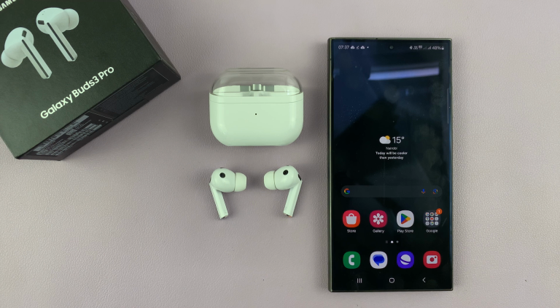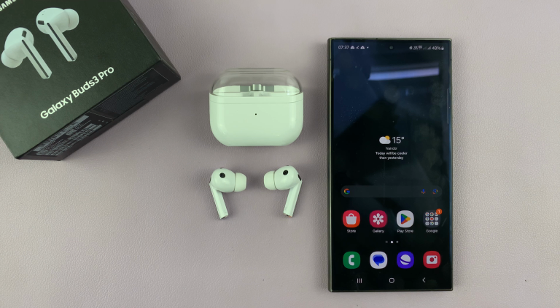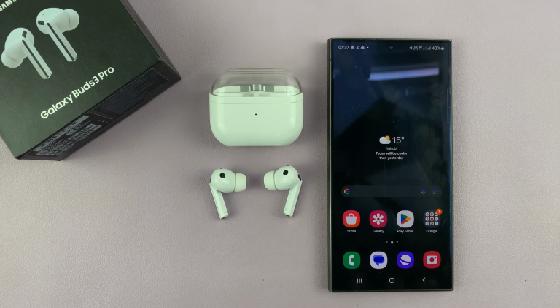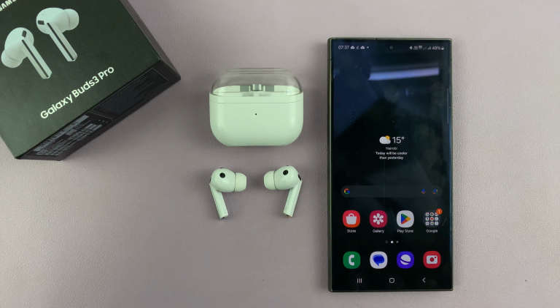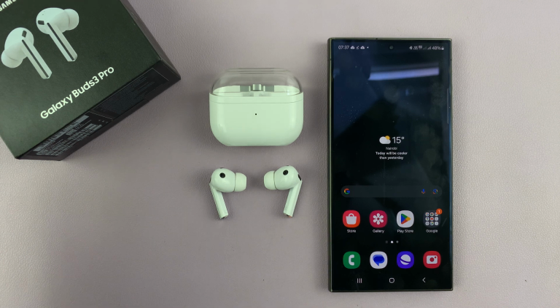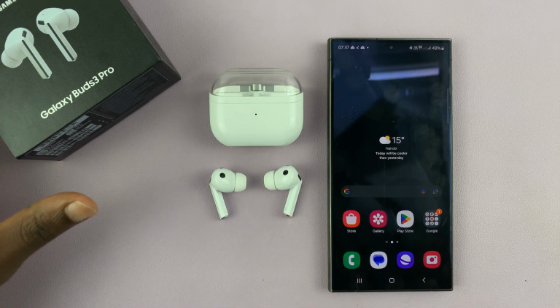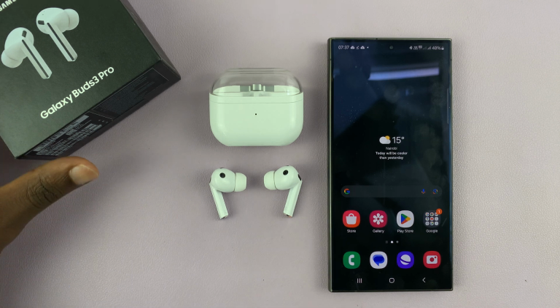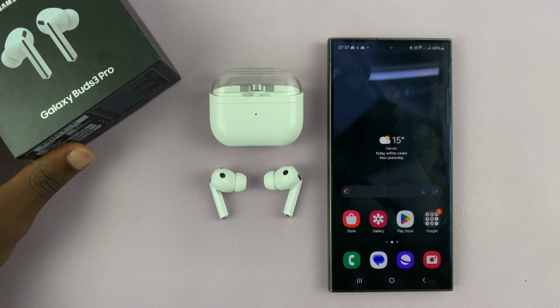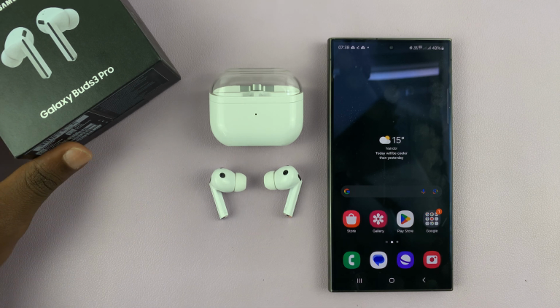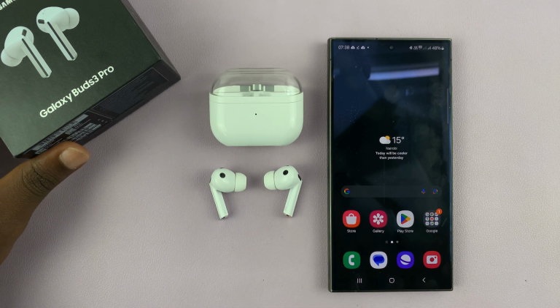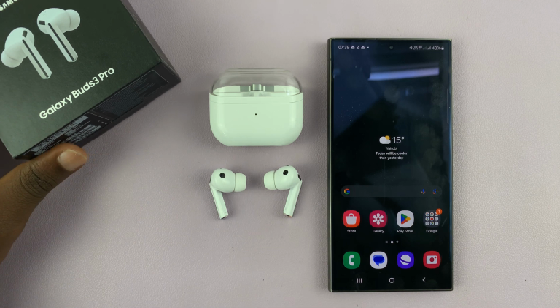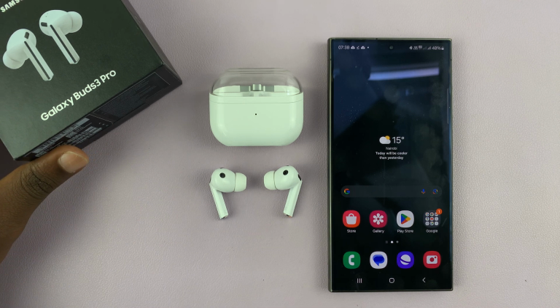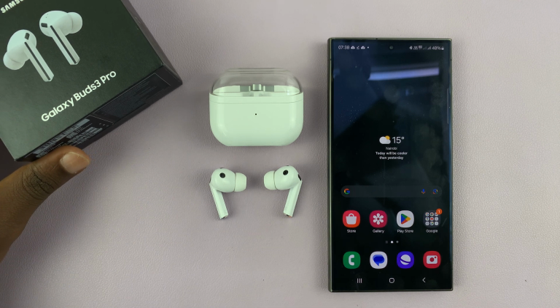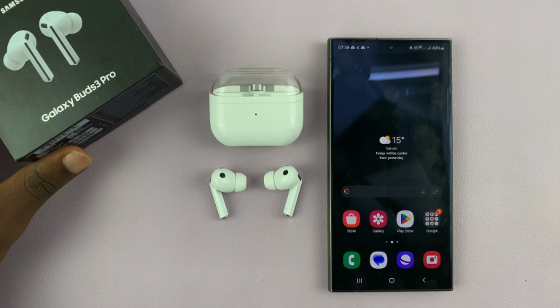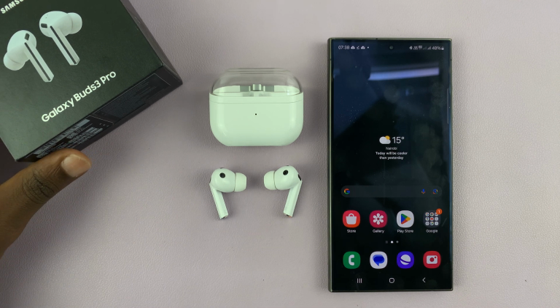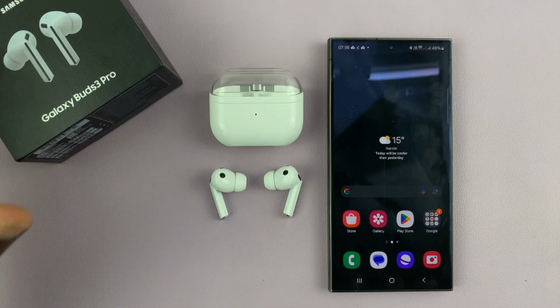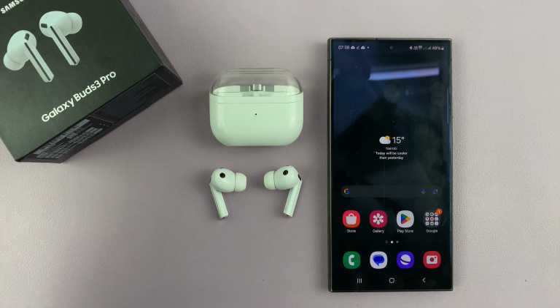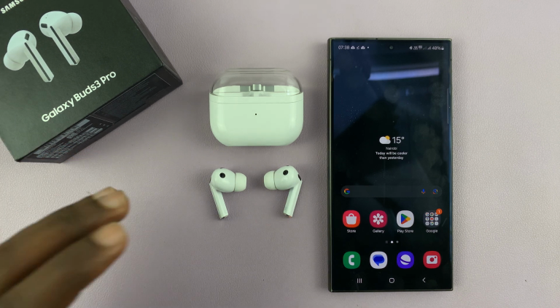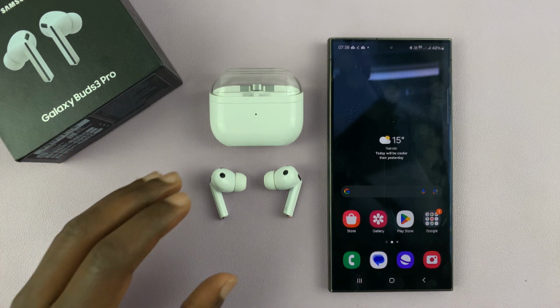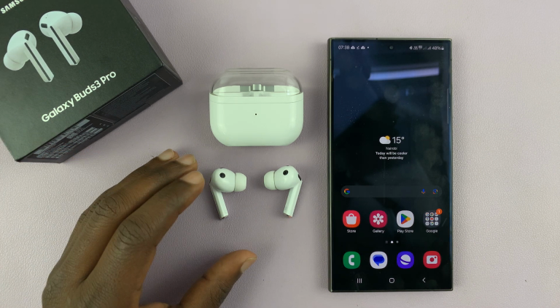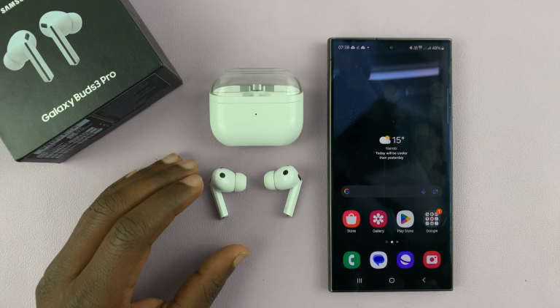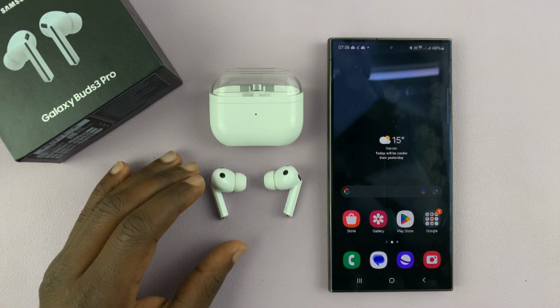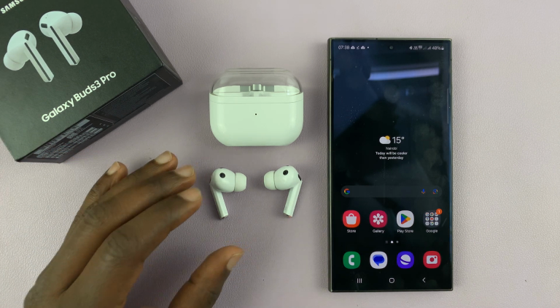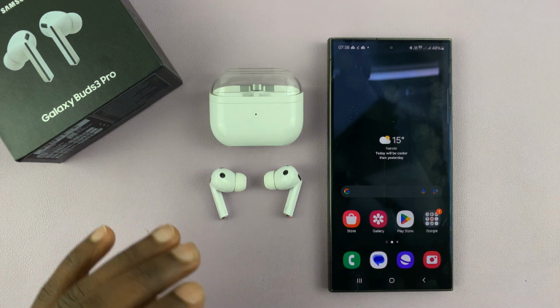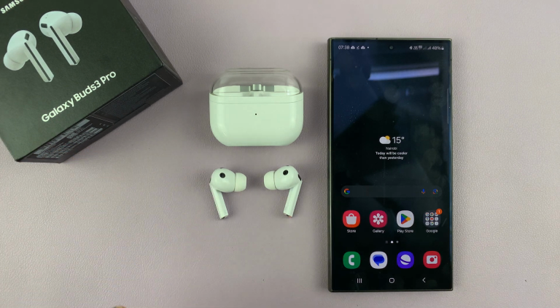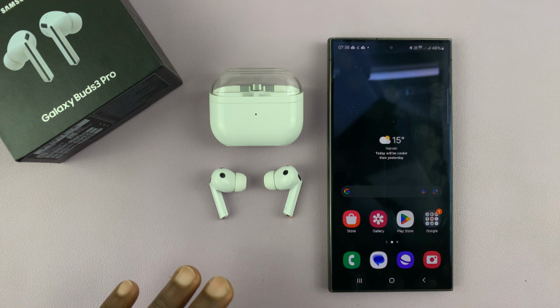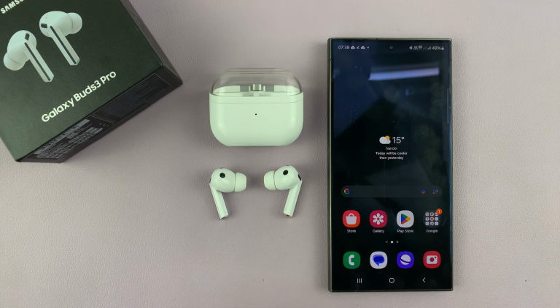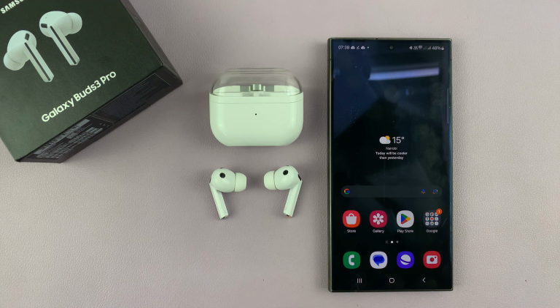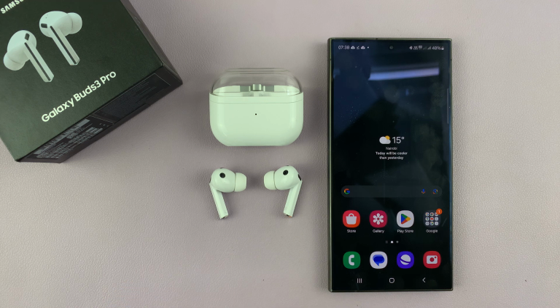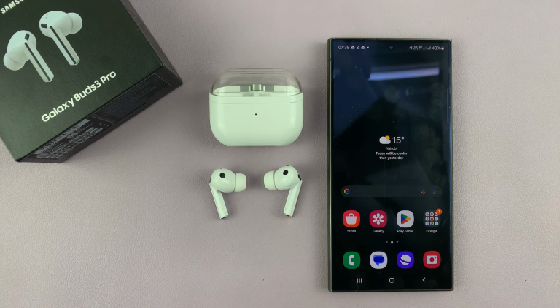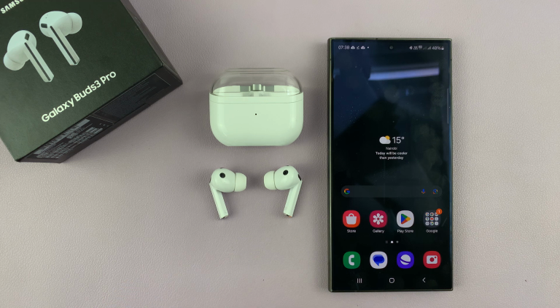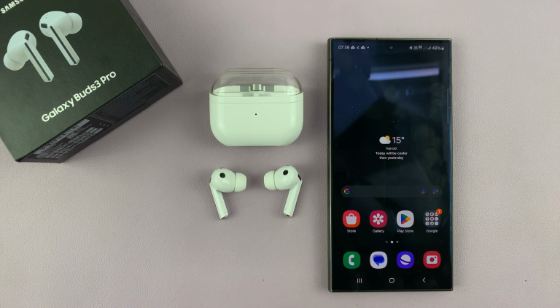I have the Samsung Galaxy Buds 3 Pro, and I'll be showing you how to use noise controls with one earbud.